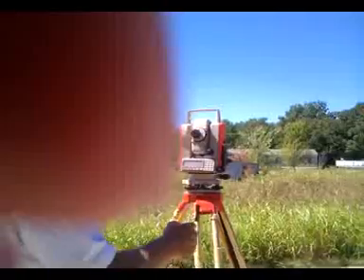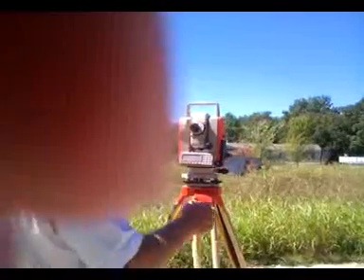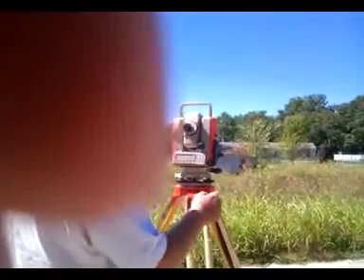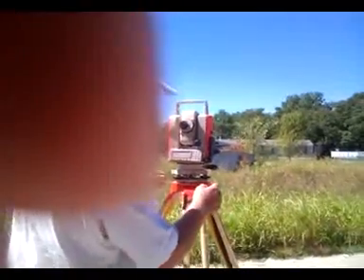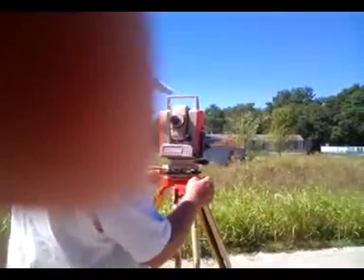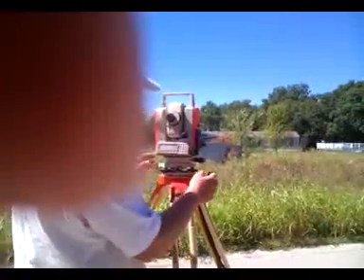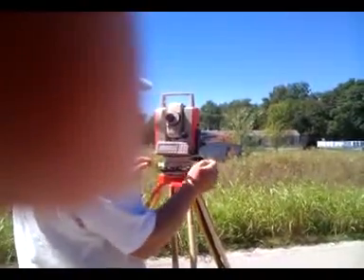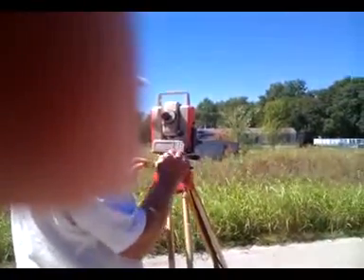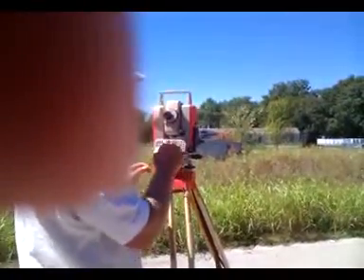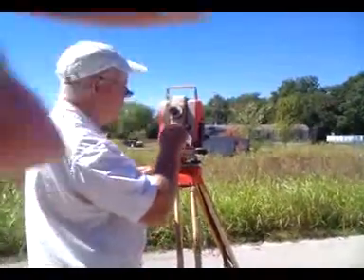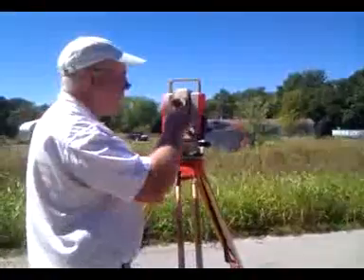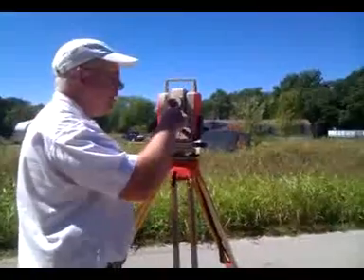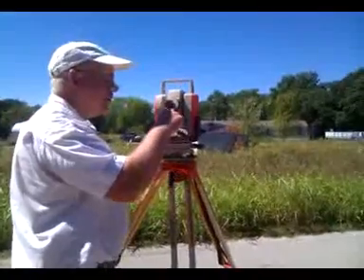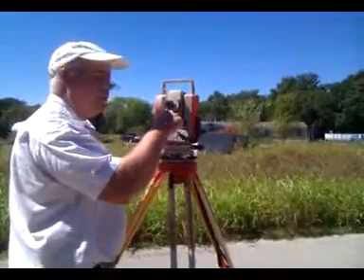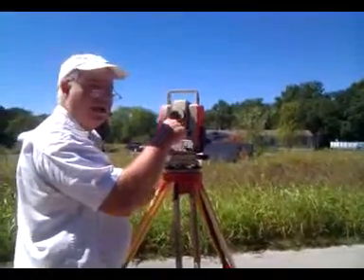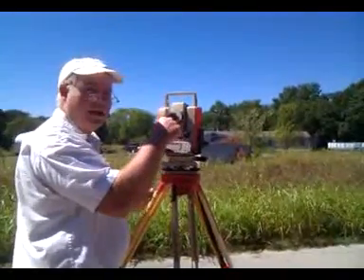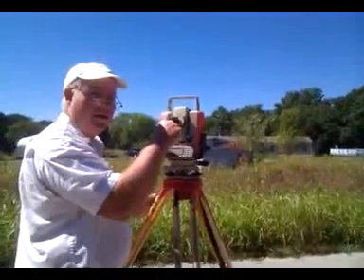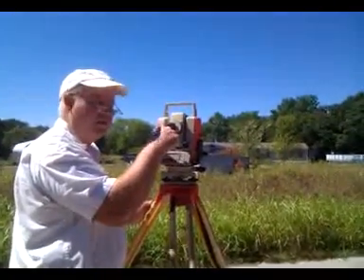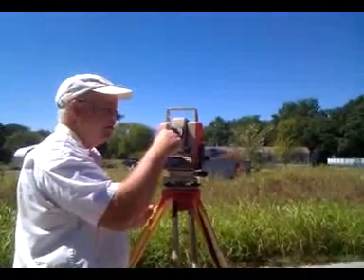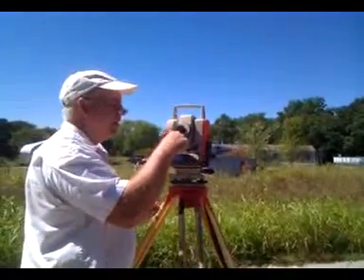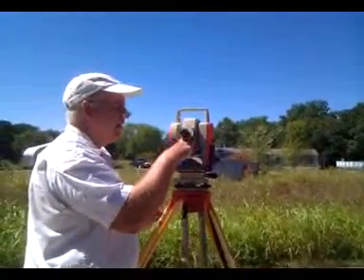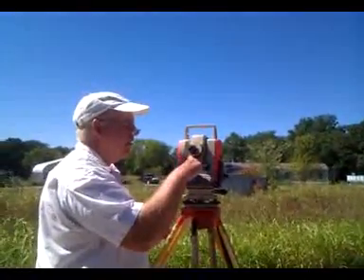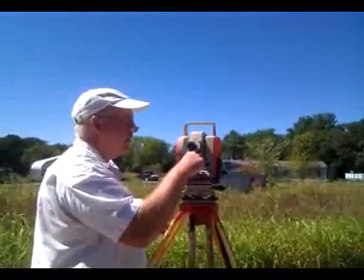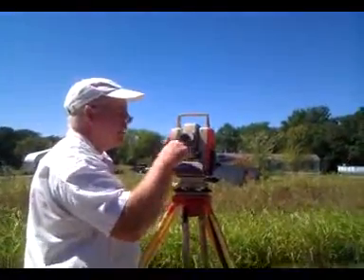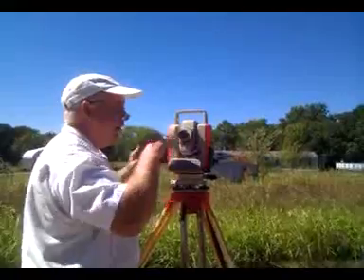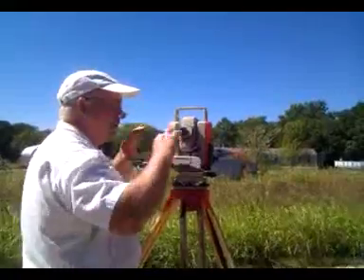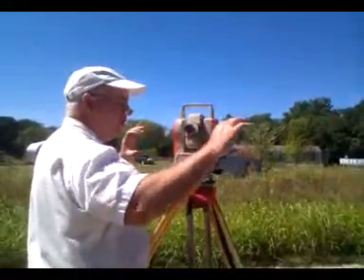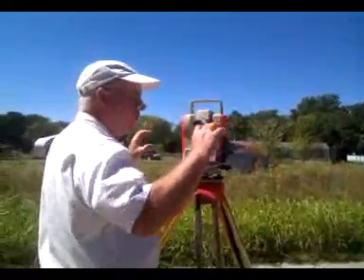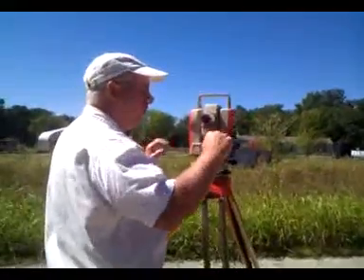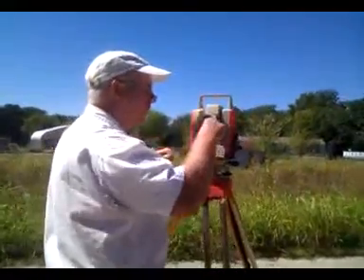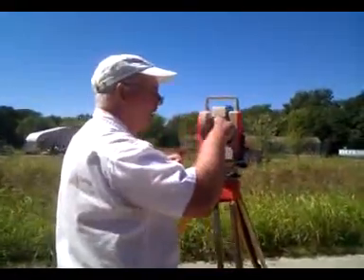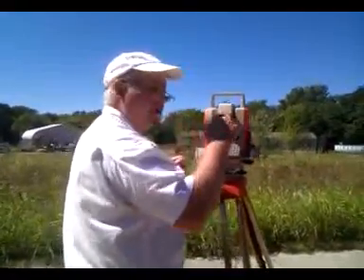The next step is to level this upper bubble right here. There's a longitudinal bubble right here.